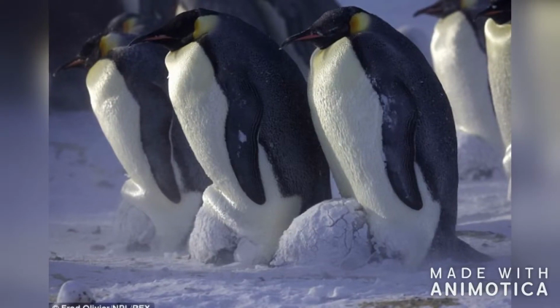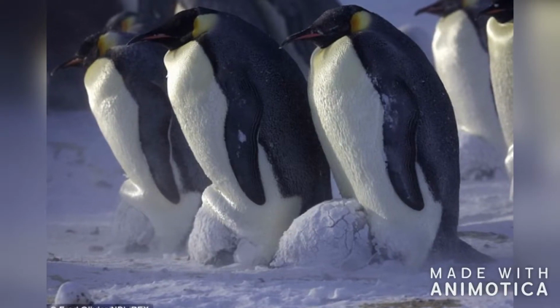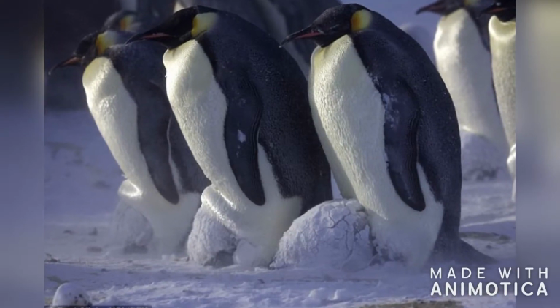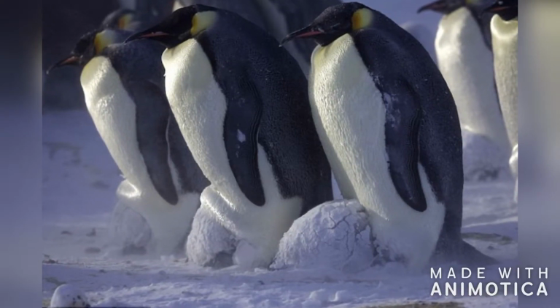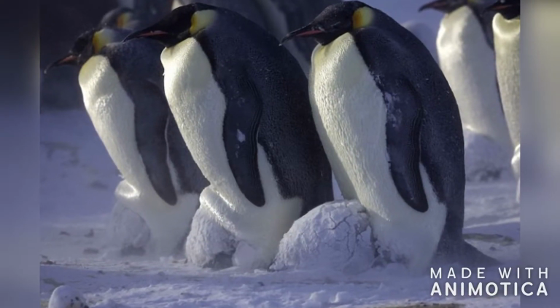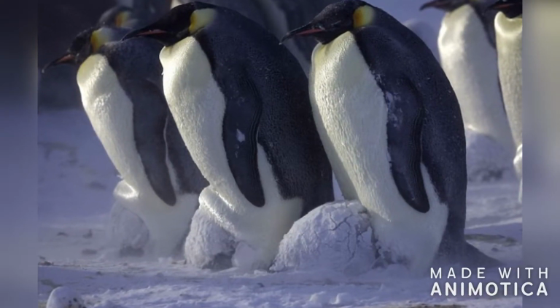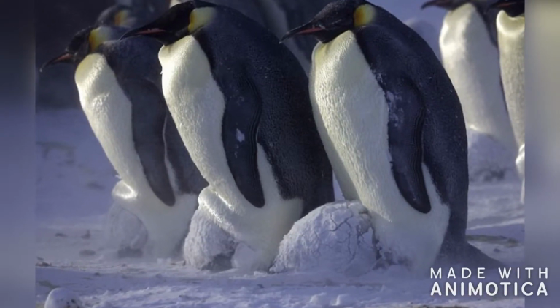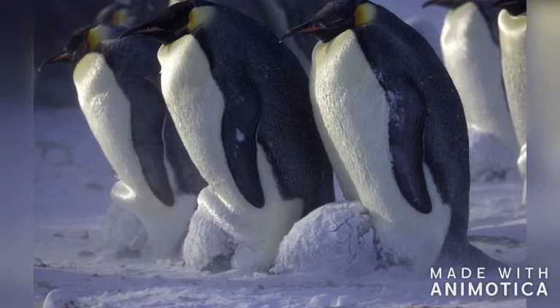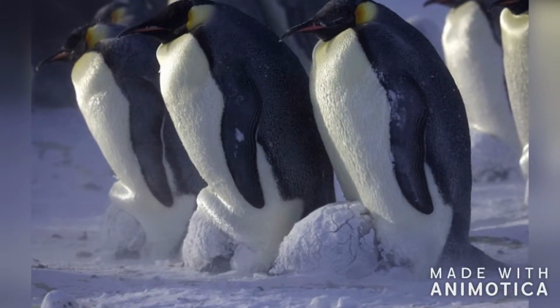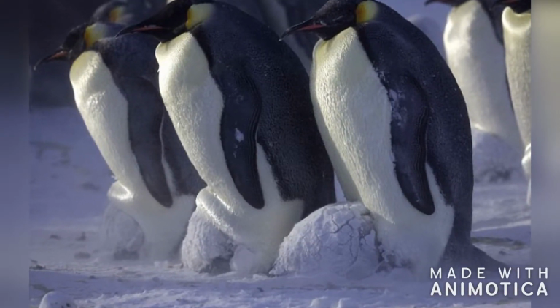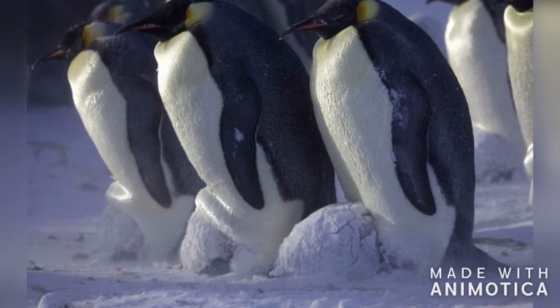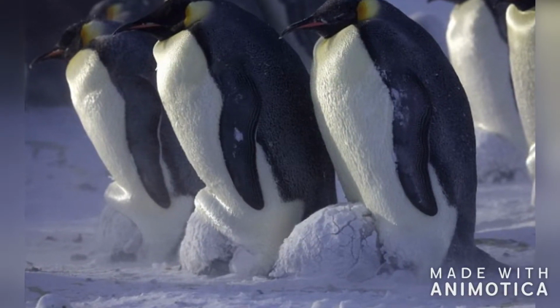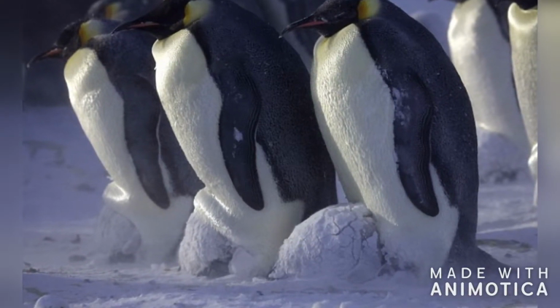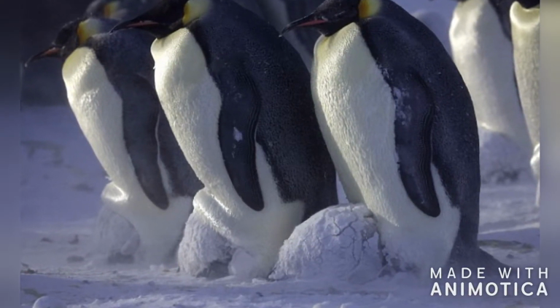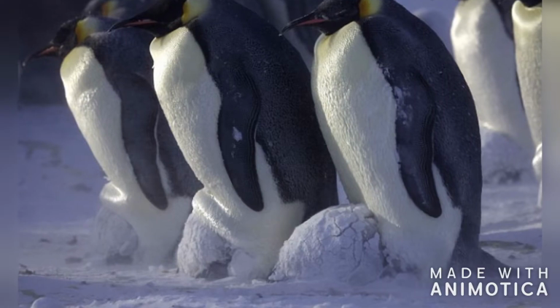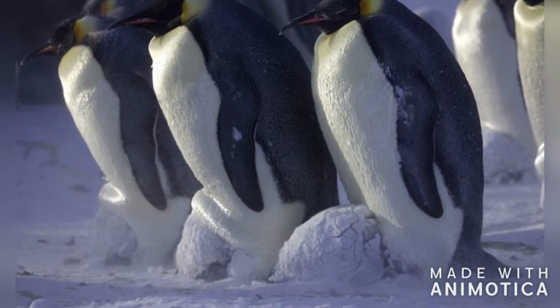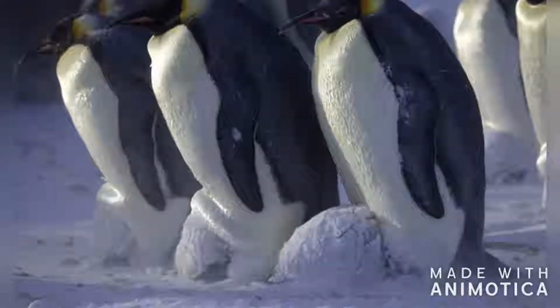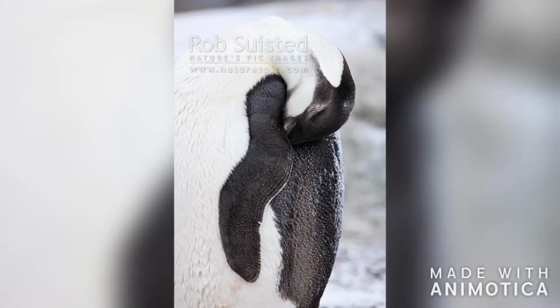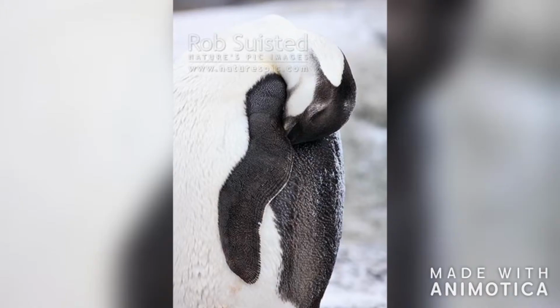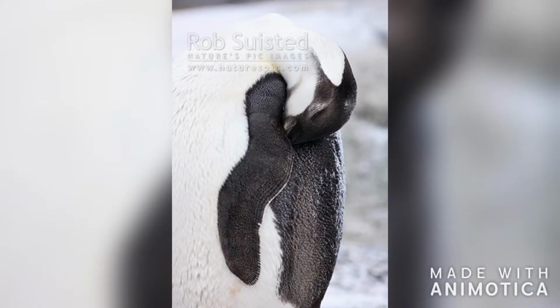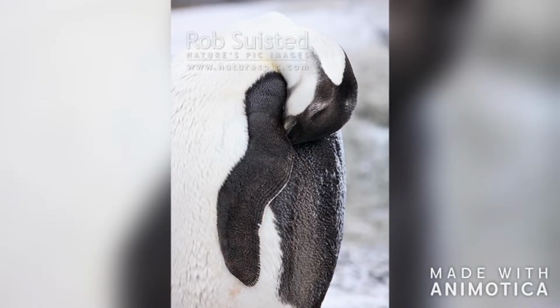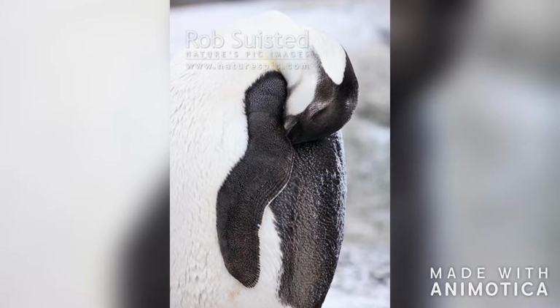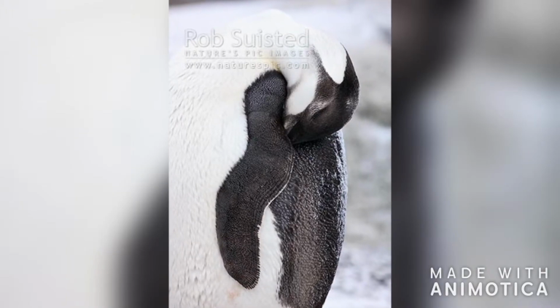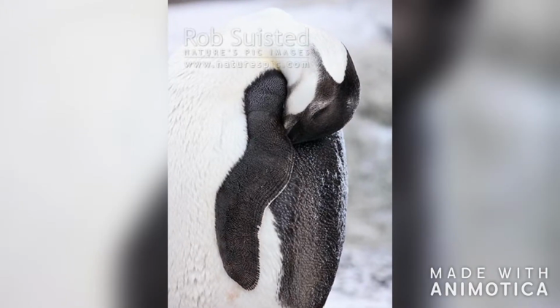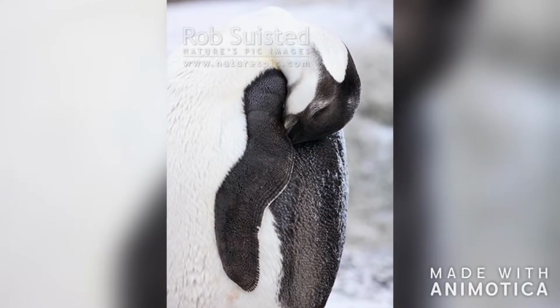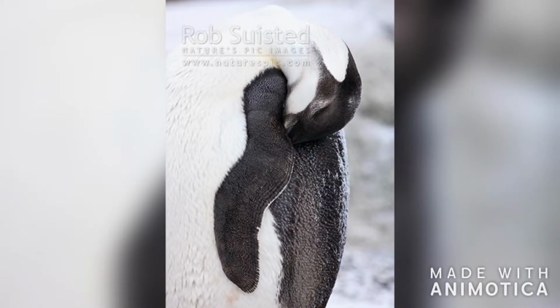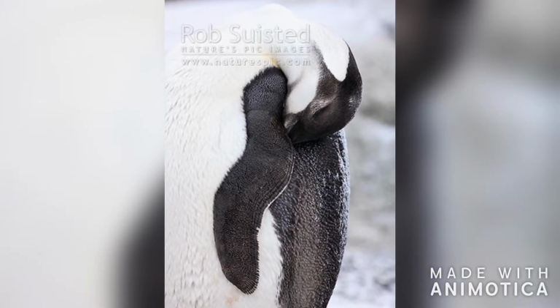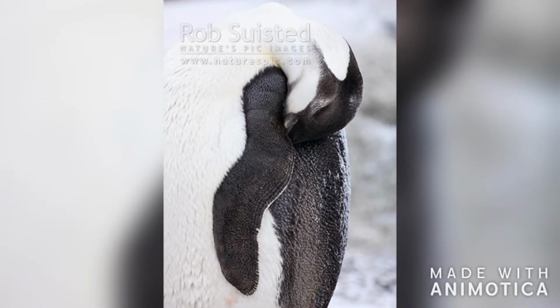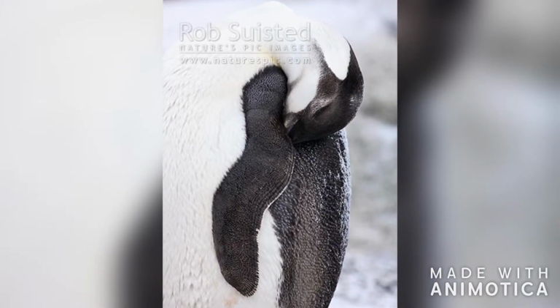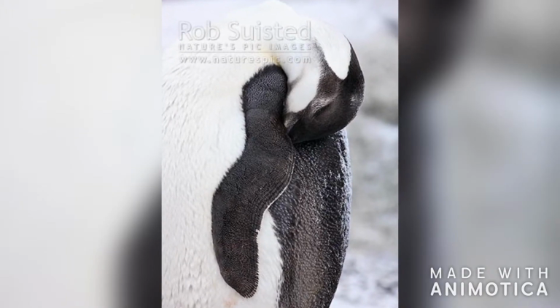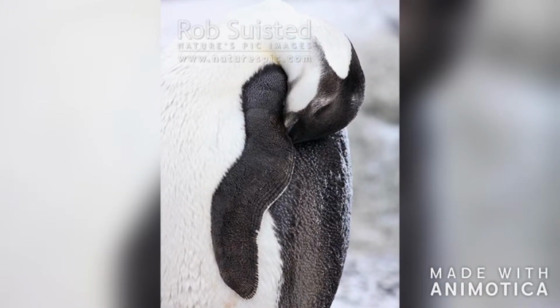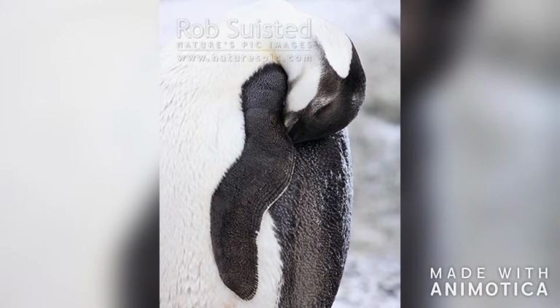They sleep for up to 24 hours, which they do while standing to keep most of their bodies off the frozen ground.